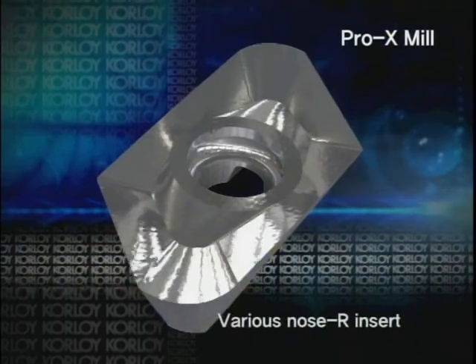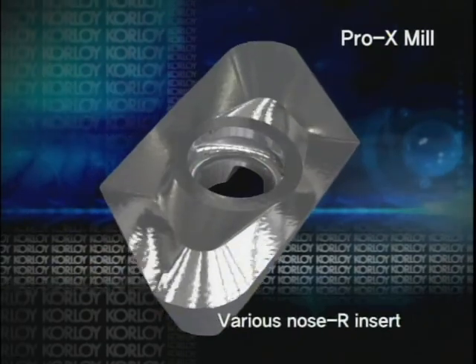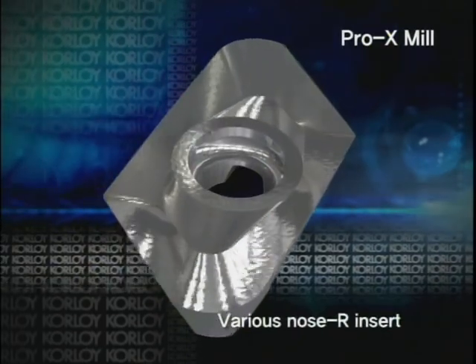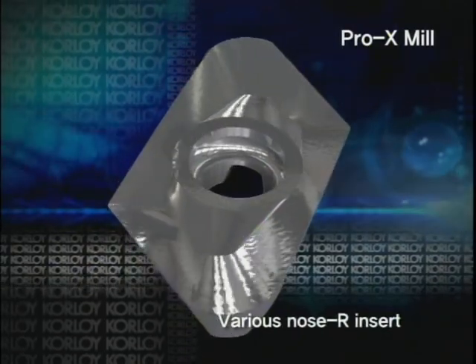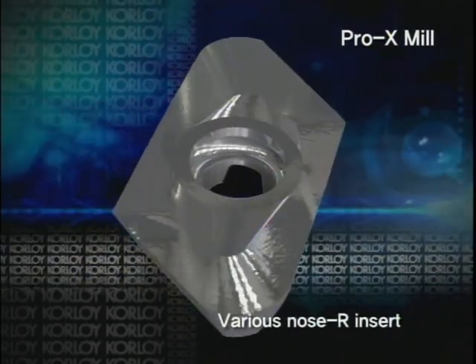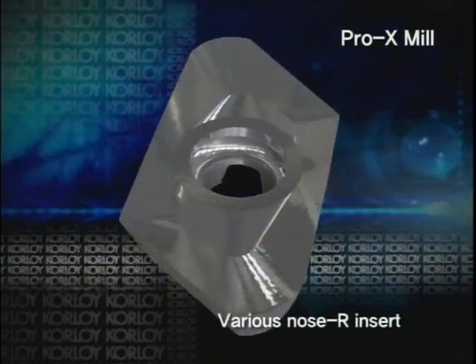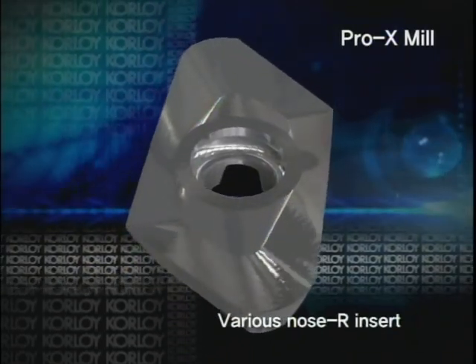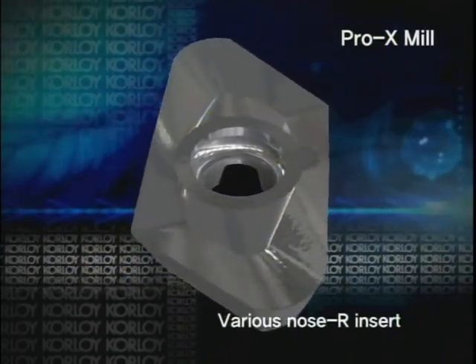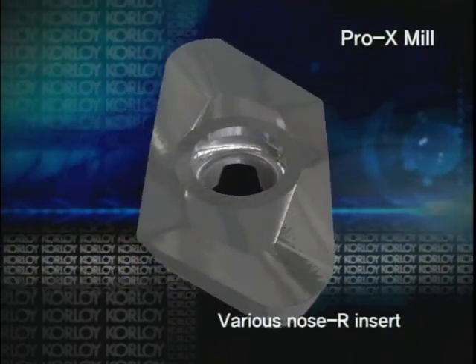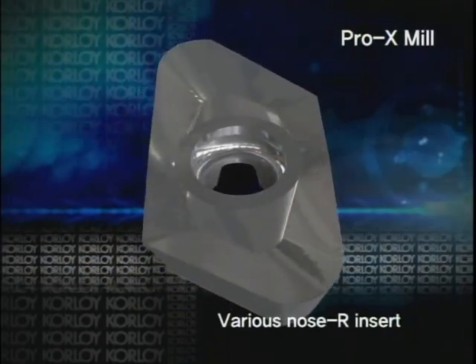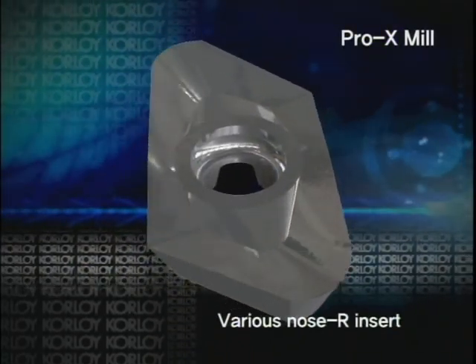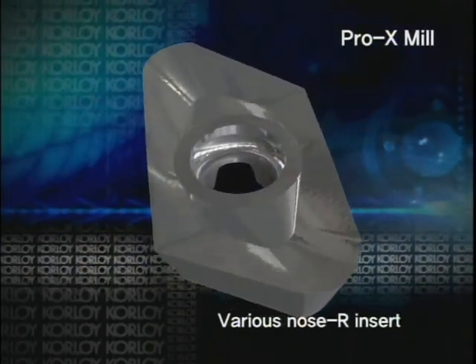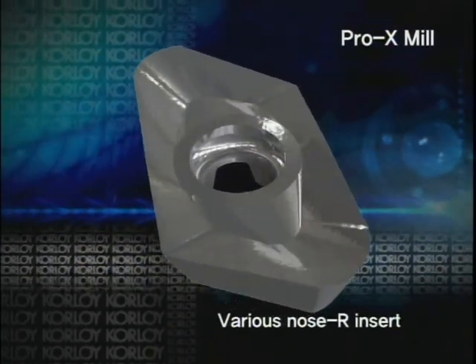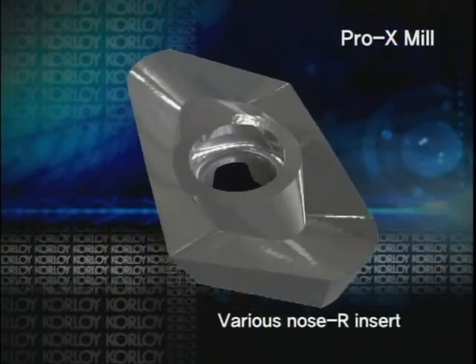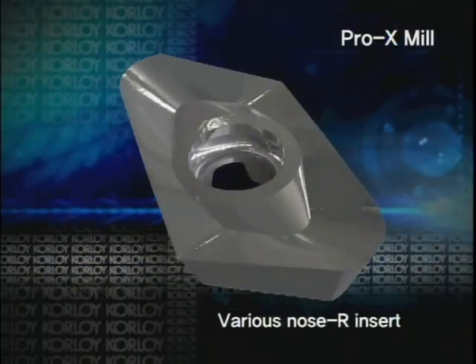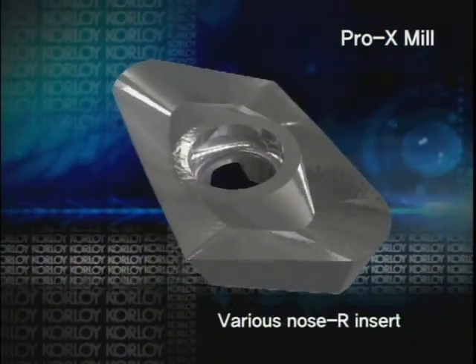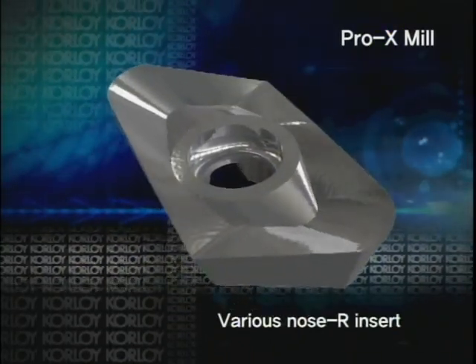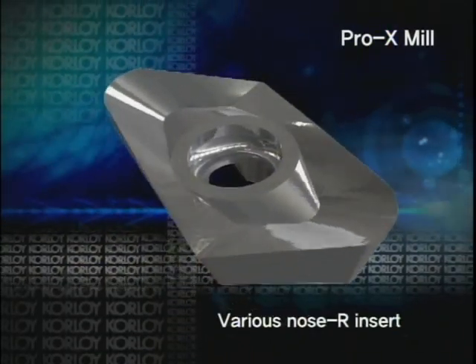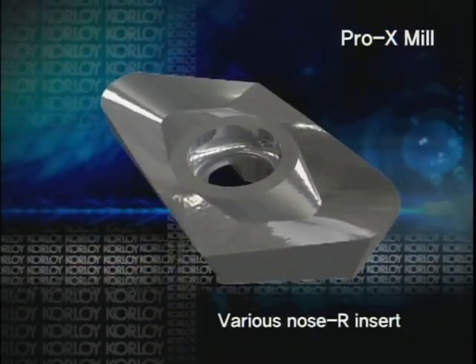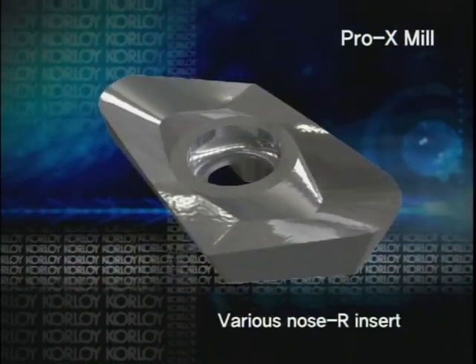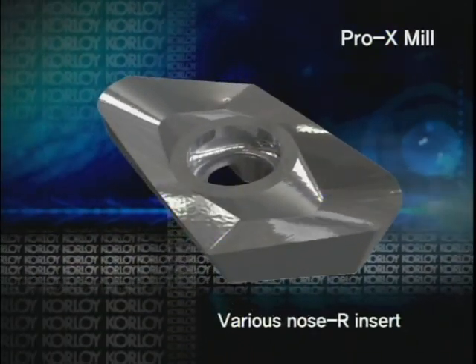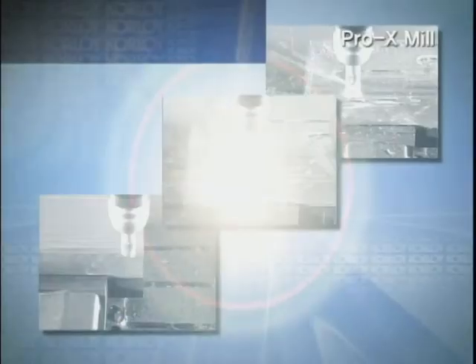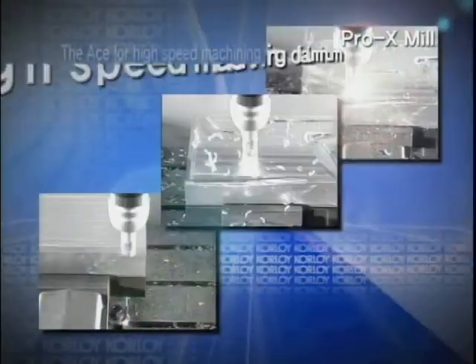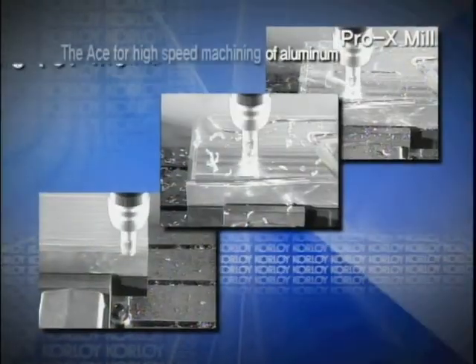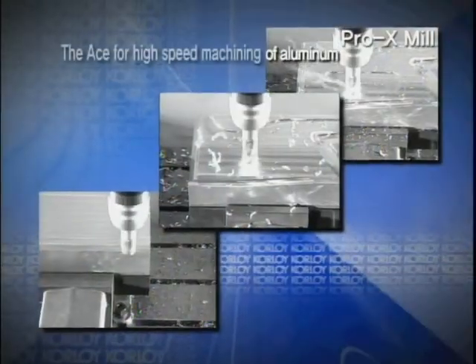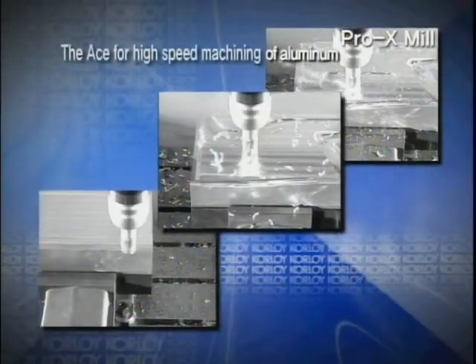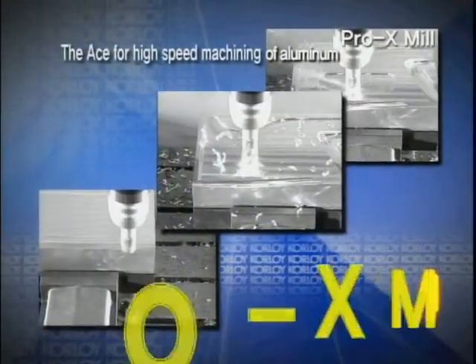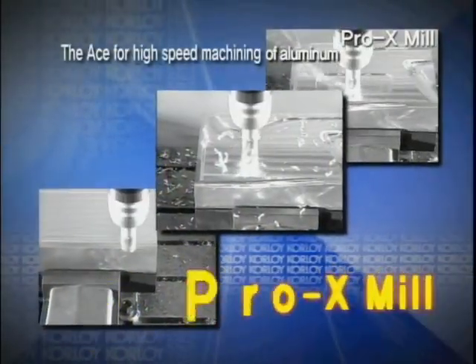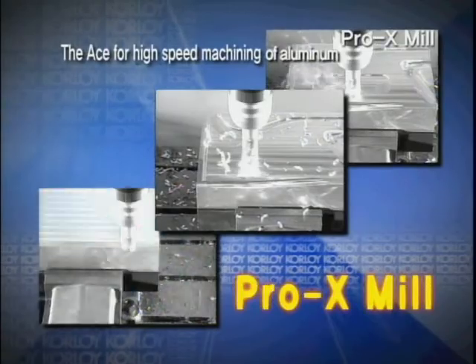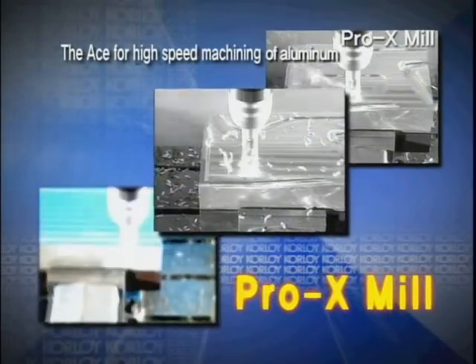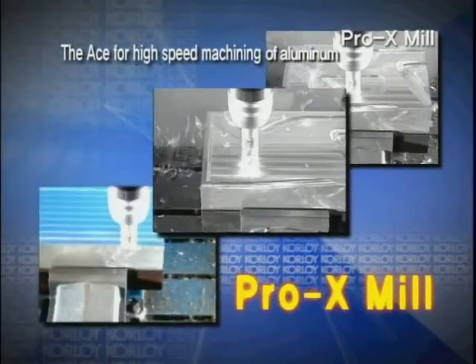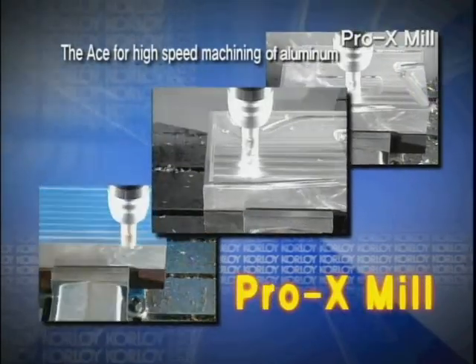The variety of Nose R of Pro-X-Mill inserts offers wide coverage for effective shouldering and copying.